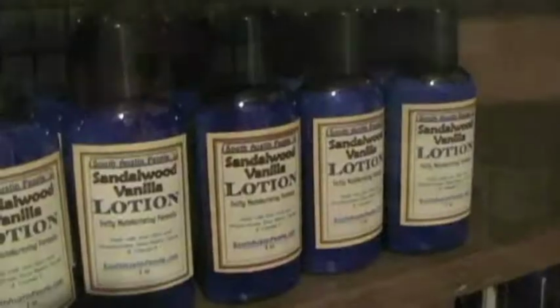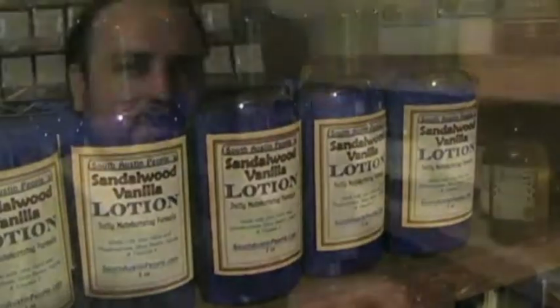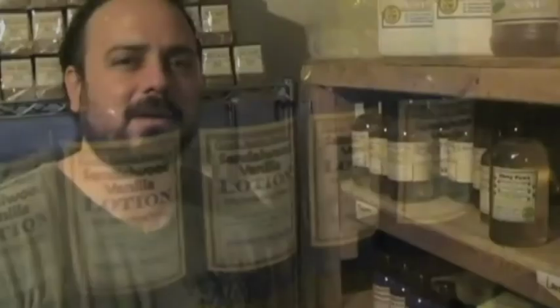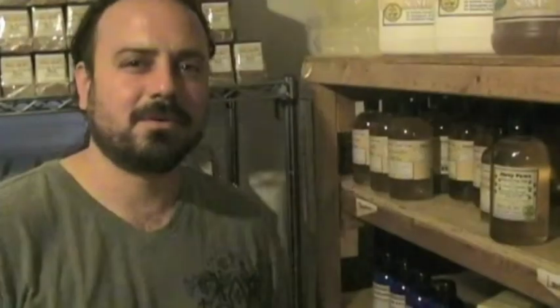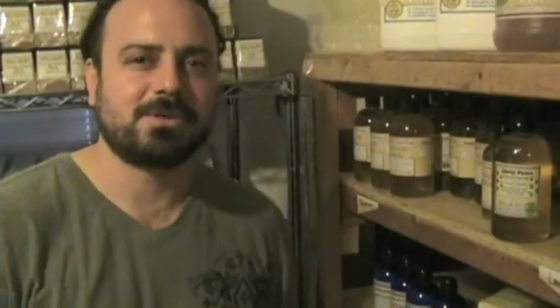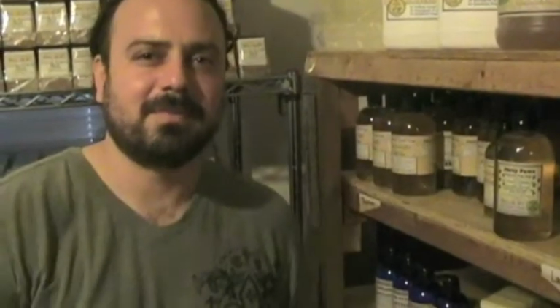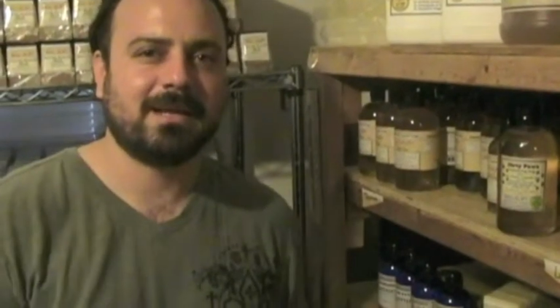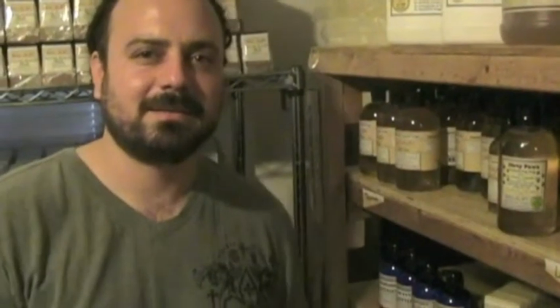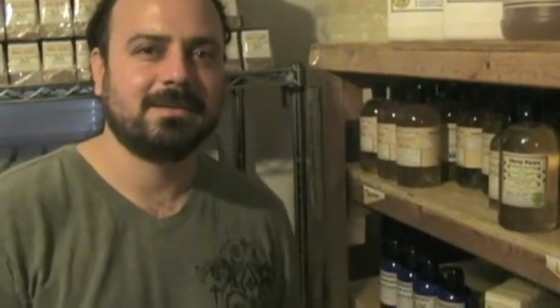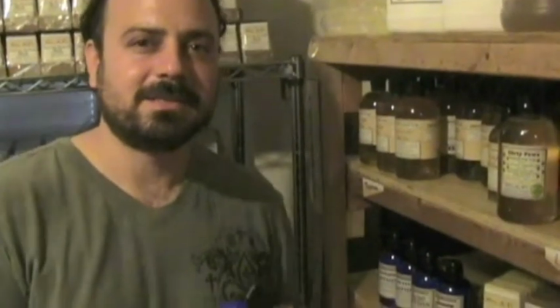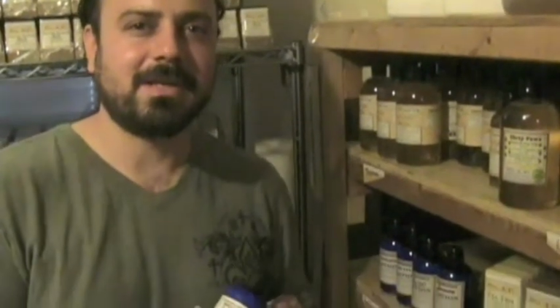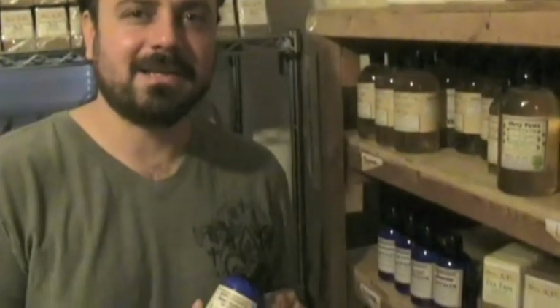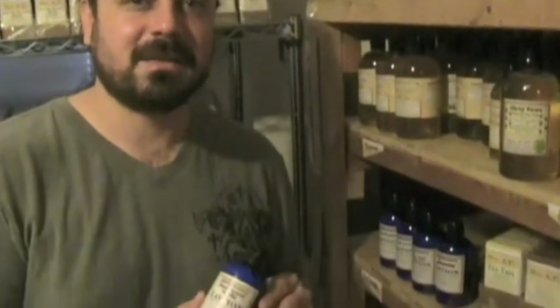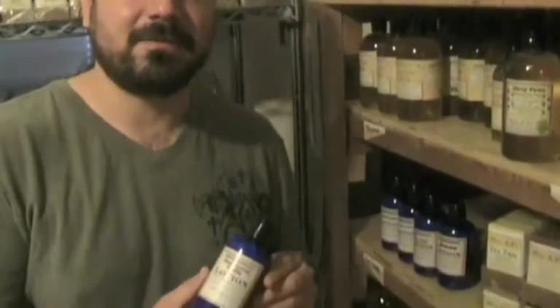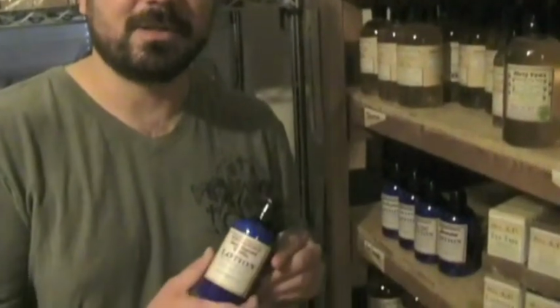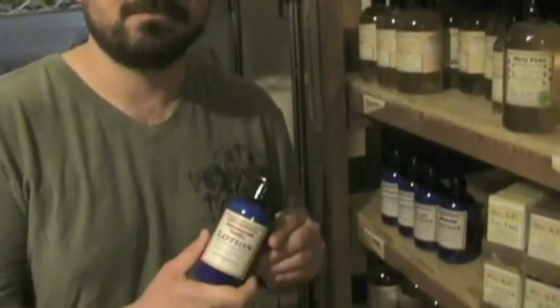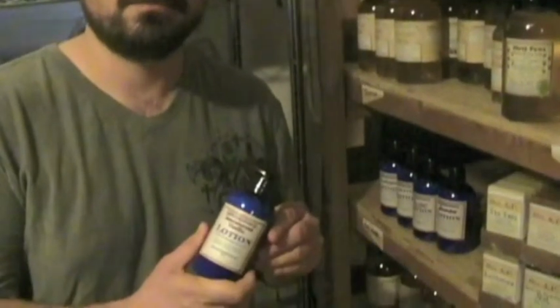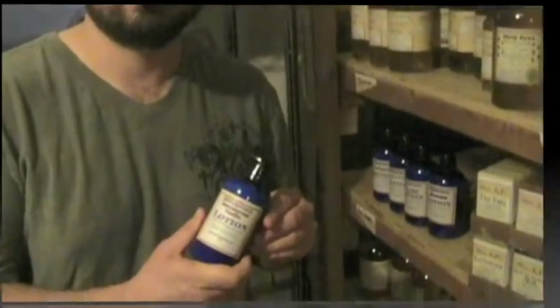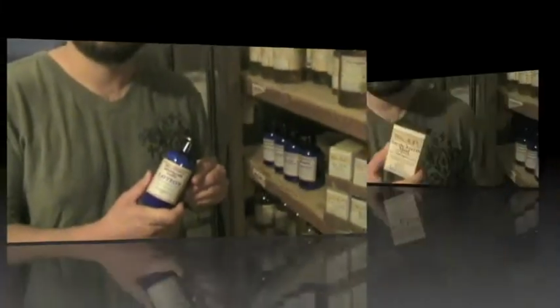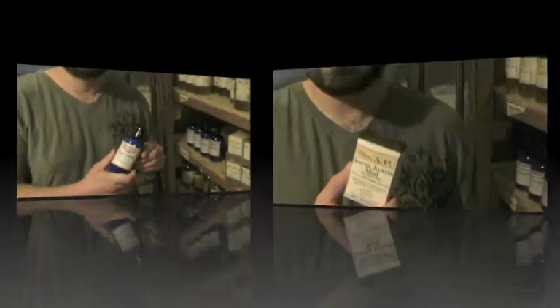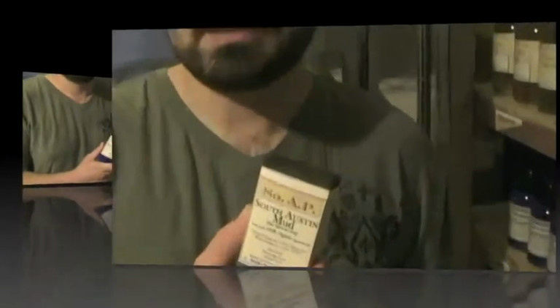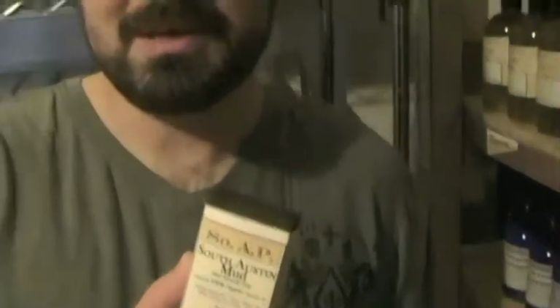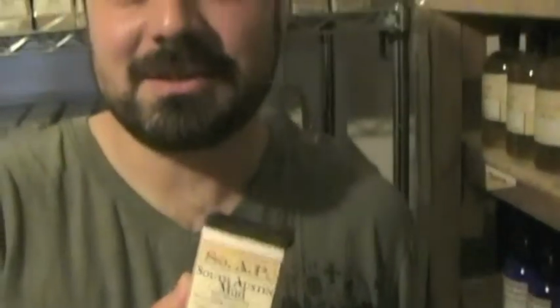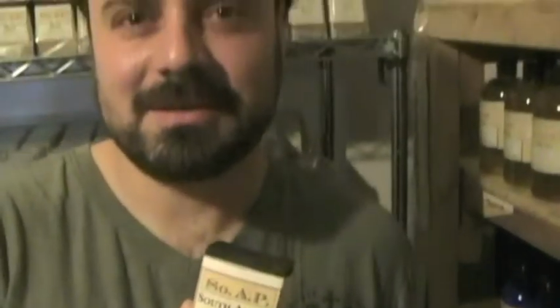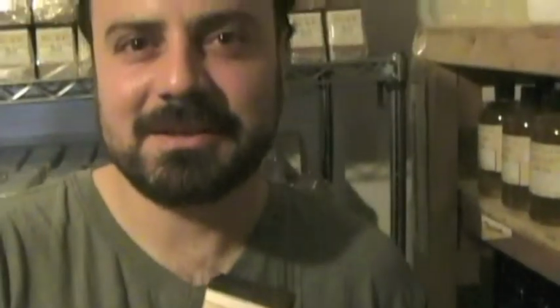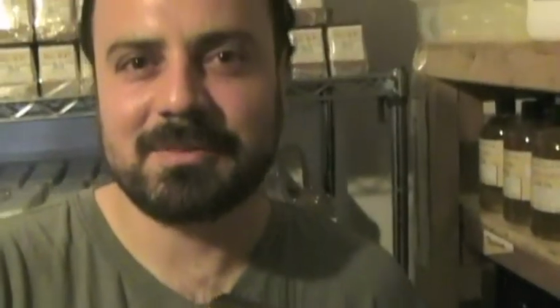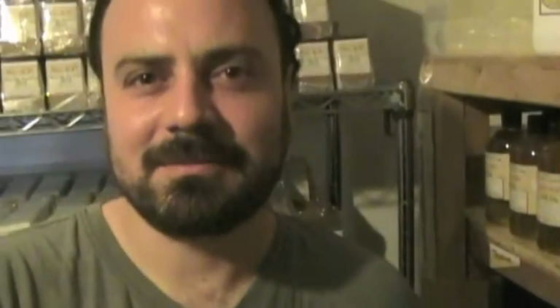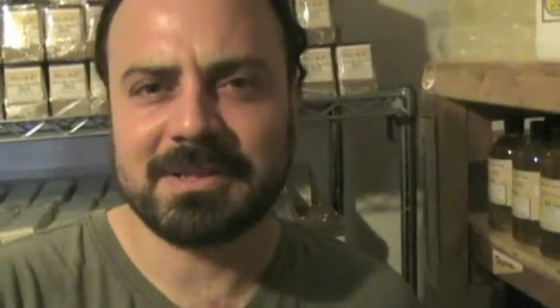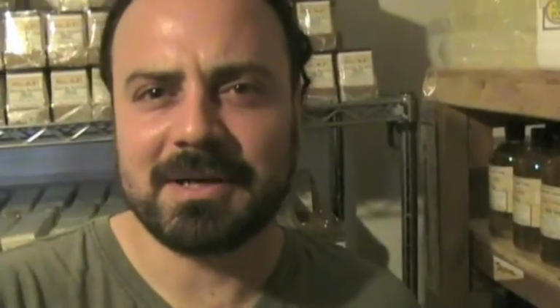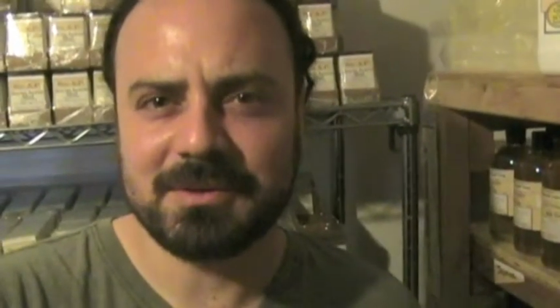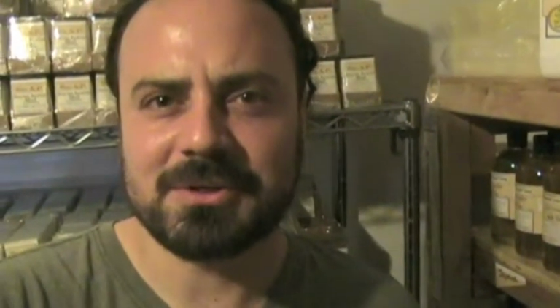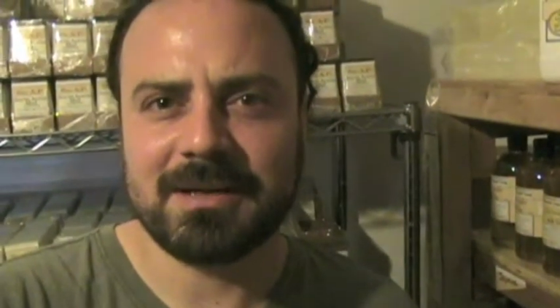We make our own lotion by hand. It's a great daily softening formula. The South Austin Mud is our signature bar. It's great — you should try it.